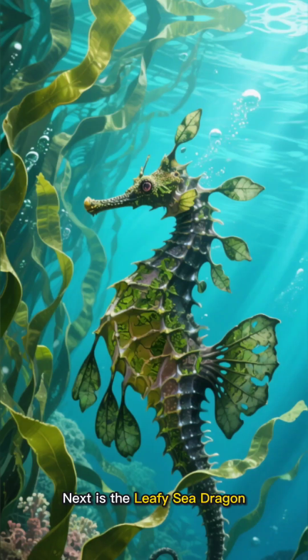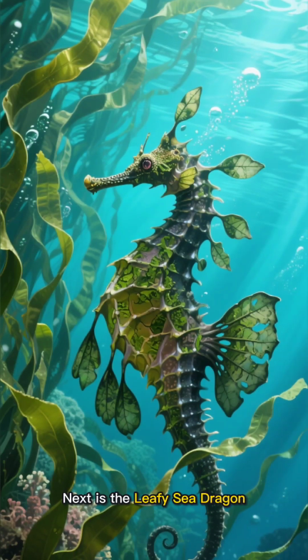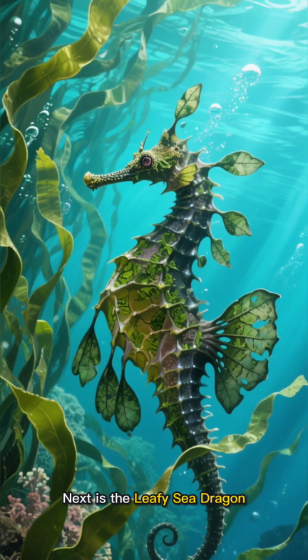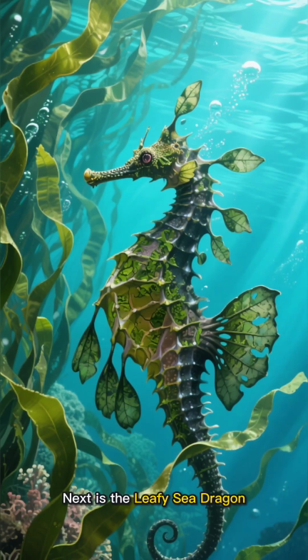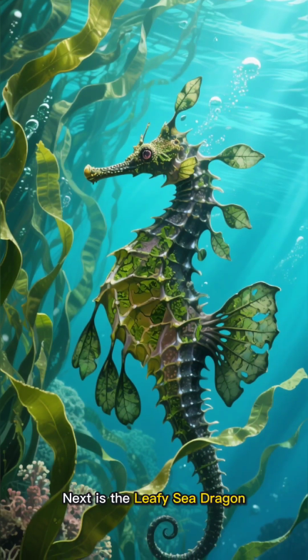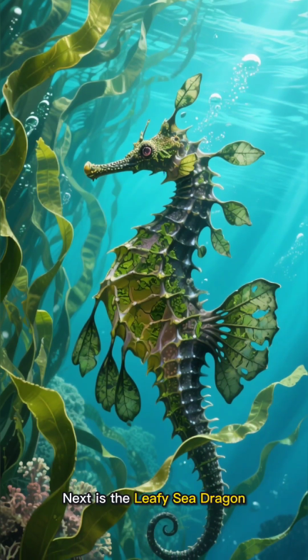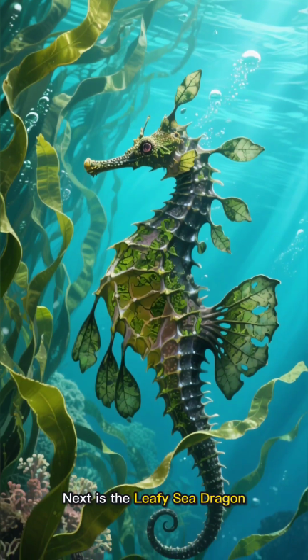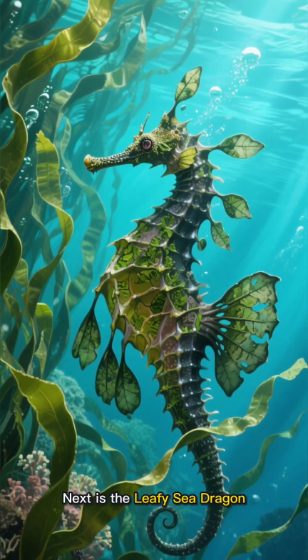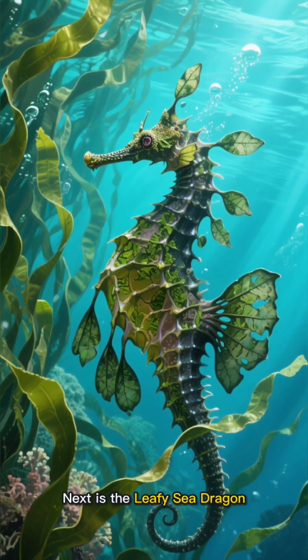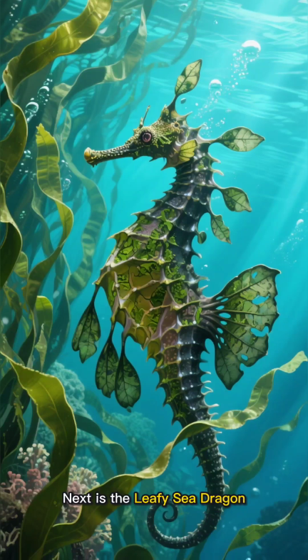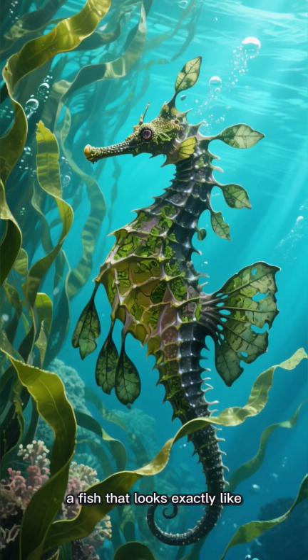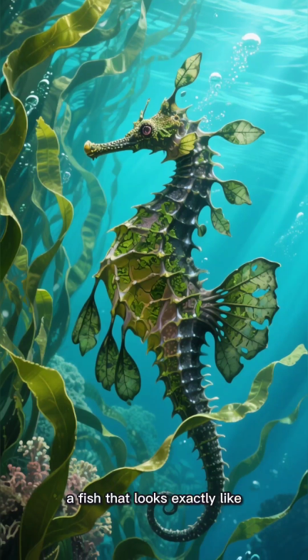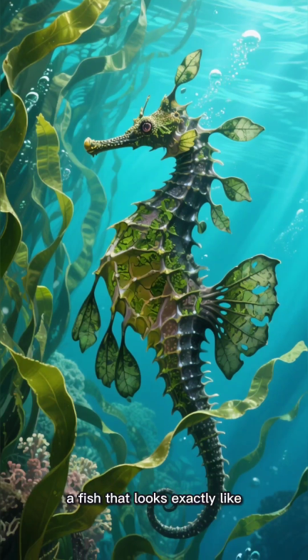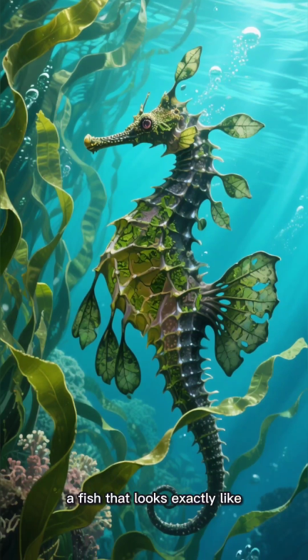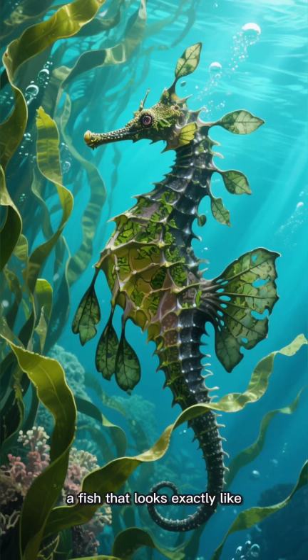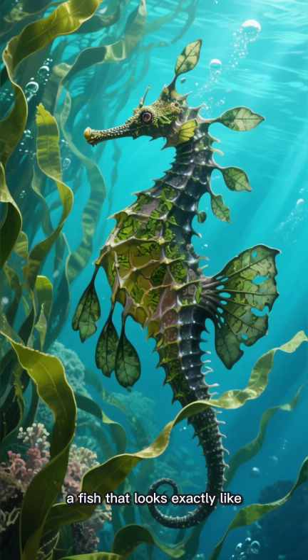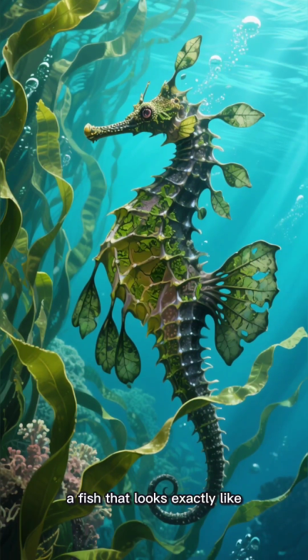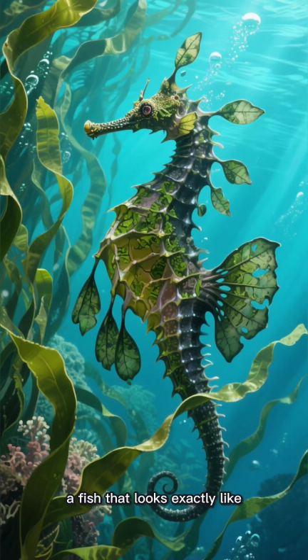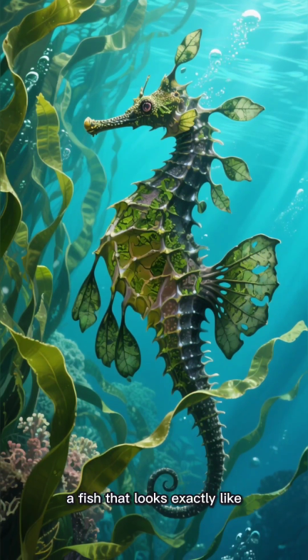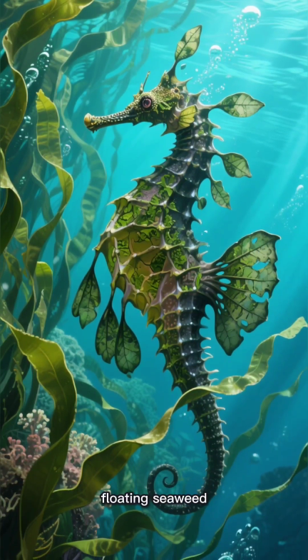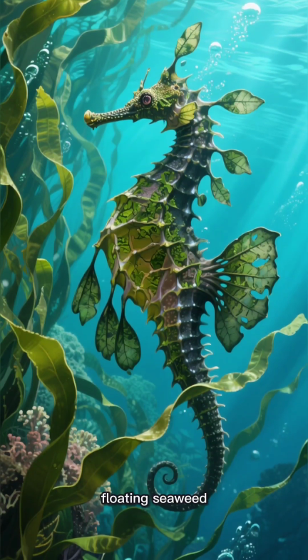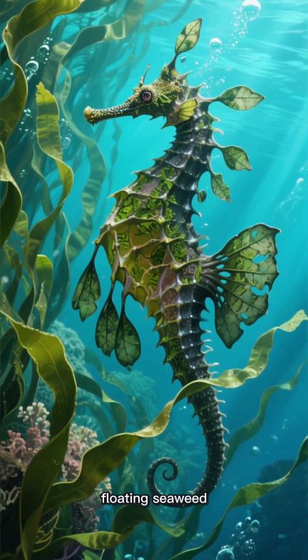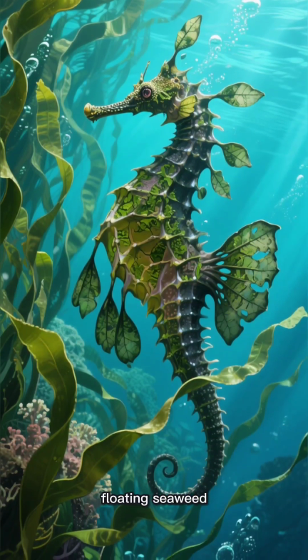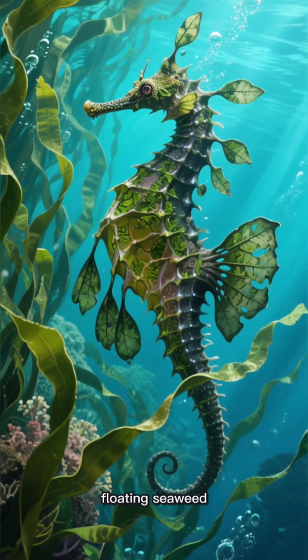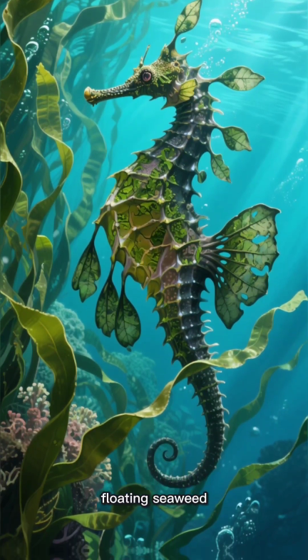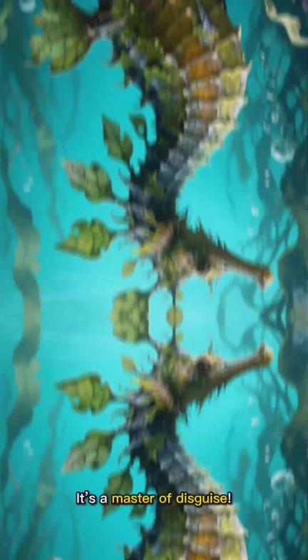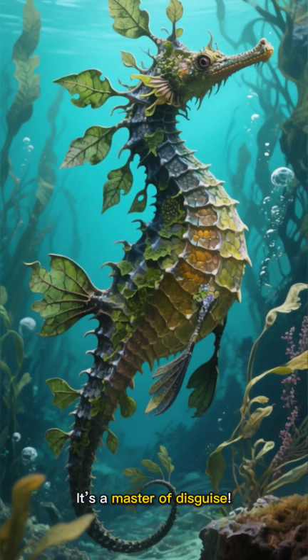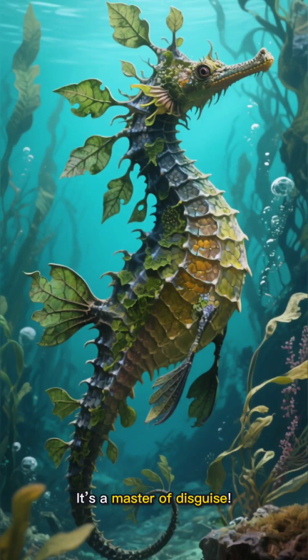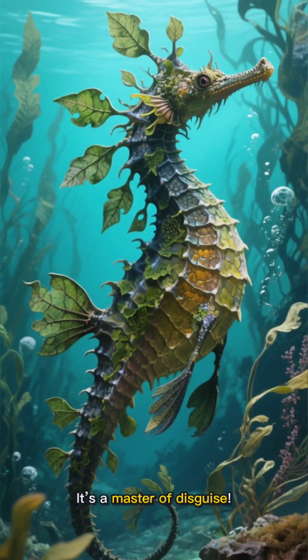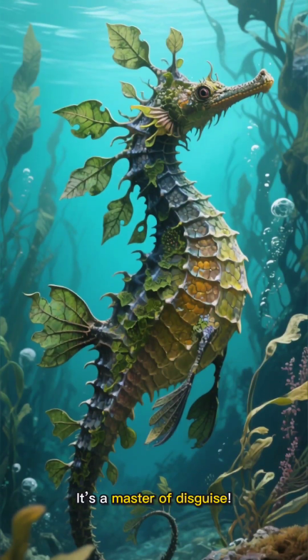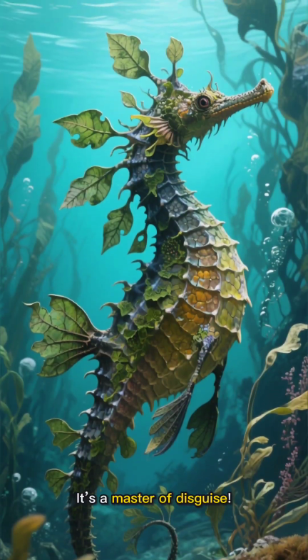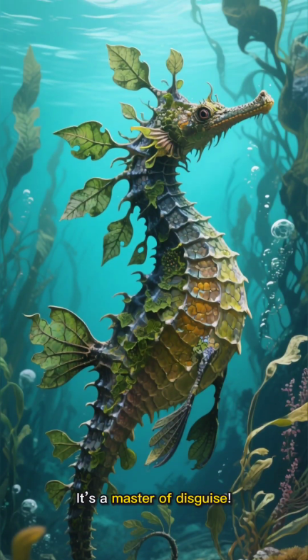Next is the Leafy Sea Dragon, a fish that looks exactly like floating seaweed. It's a master of disguise.